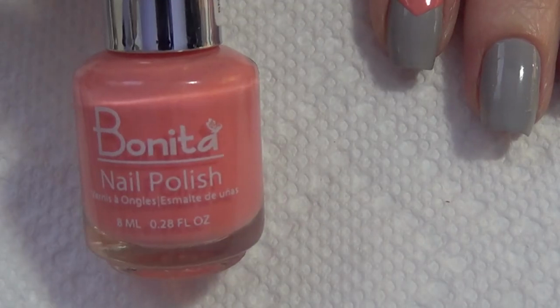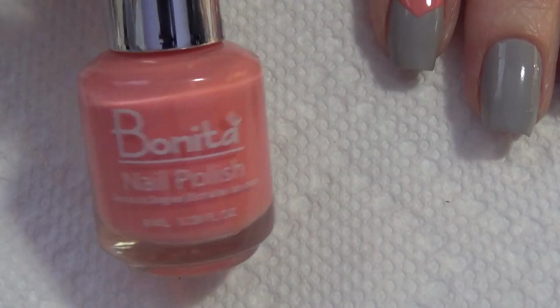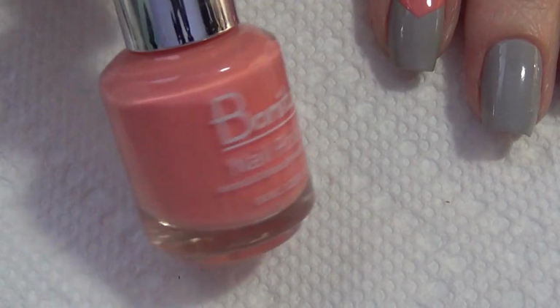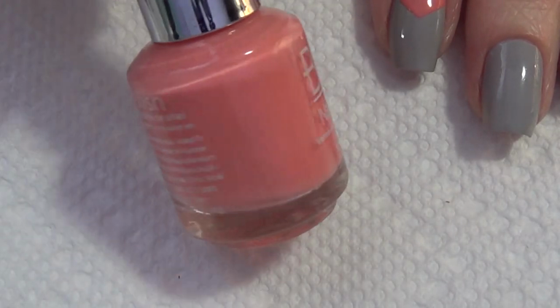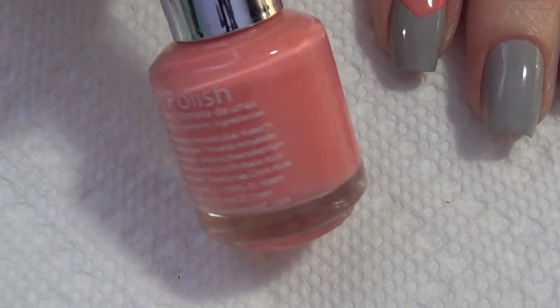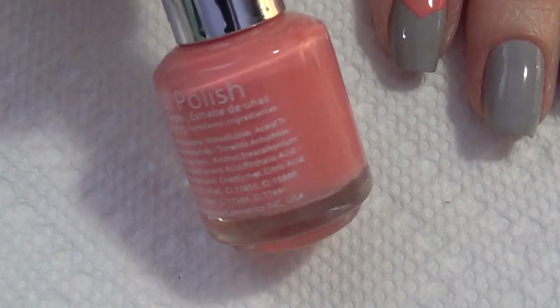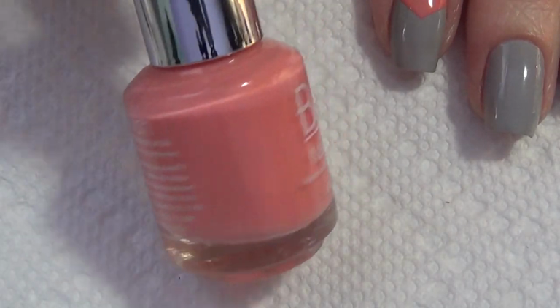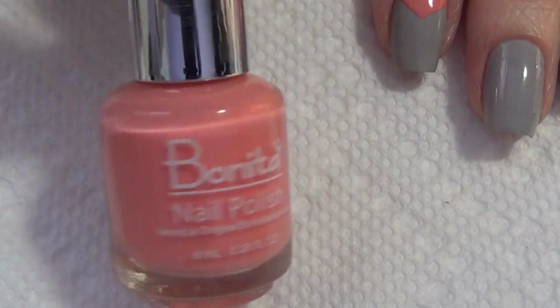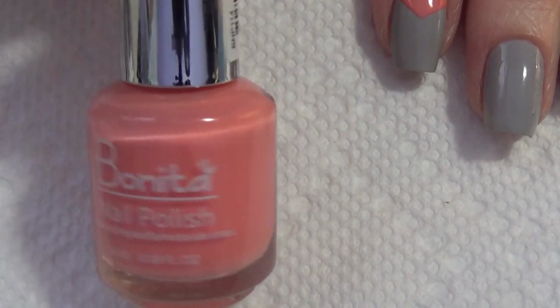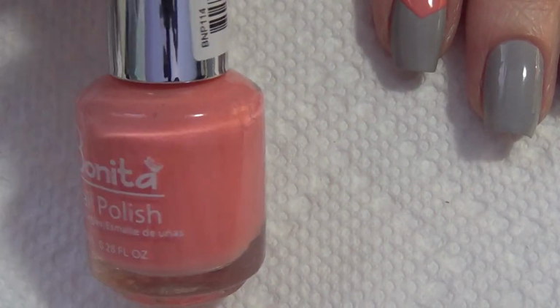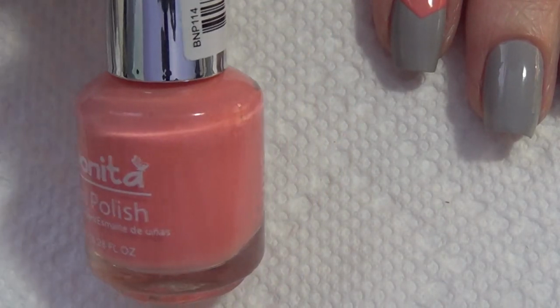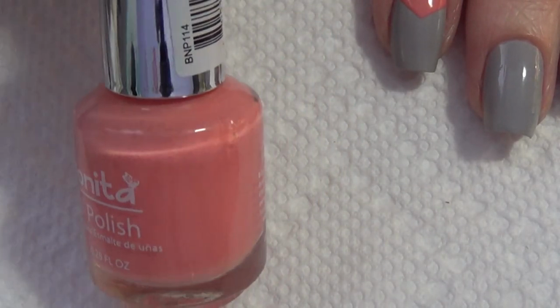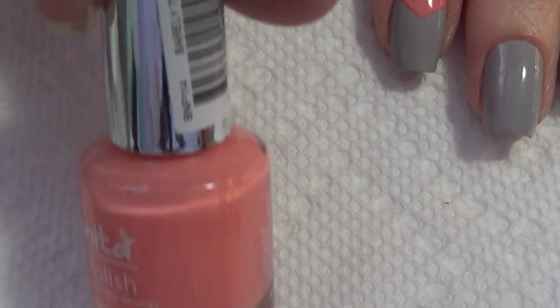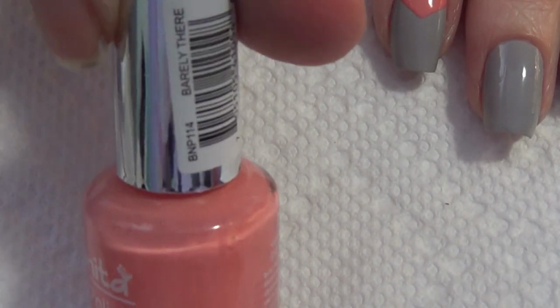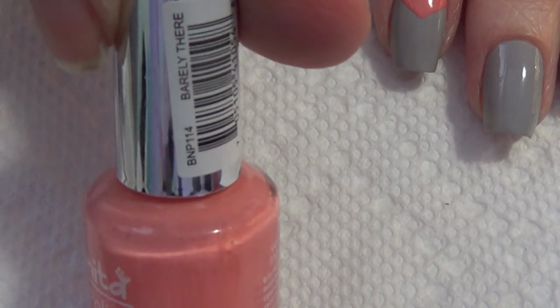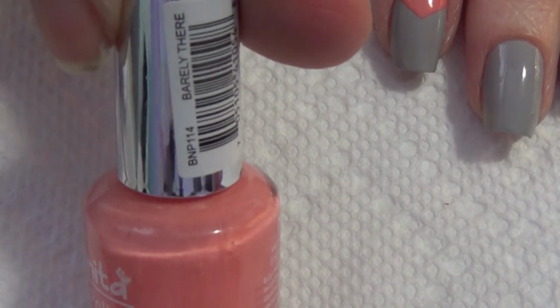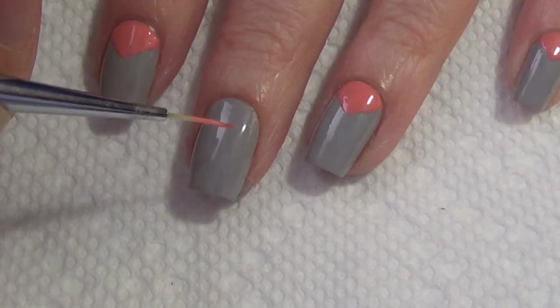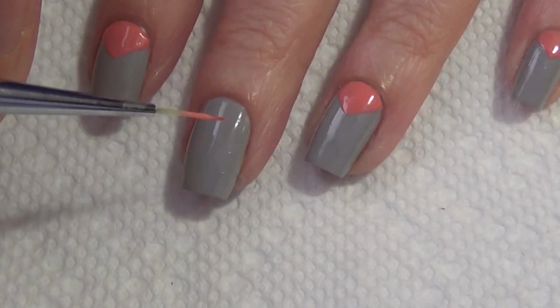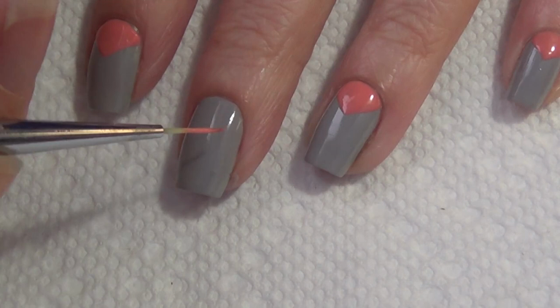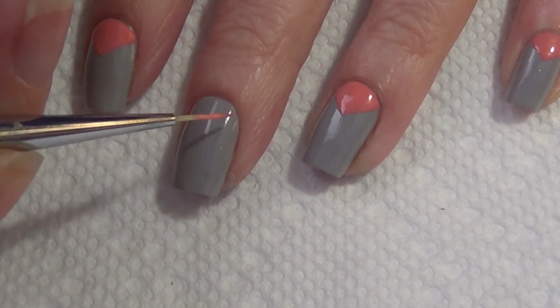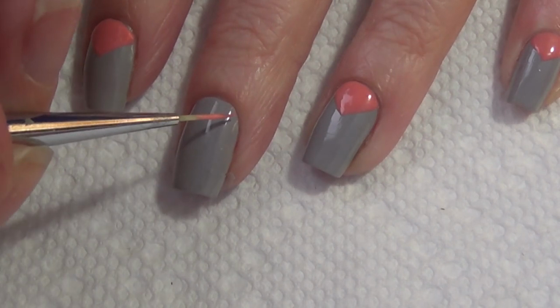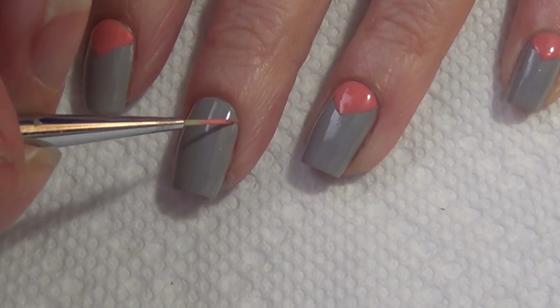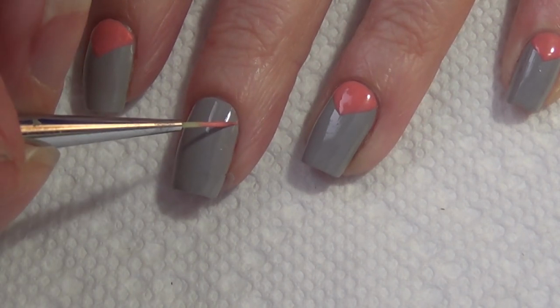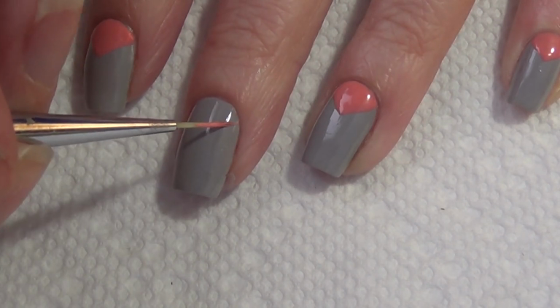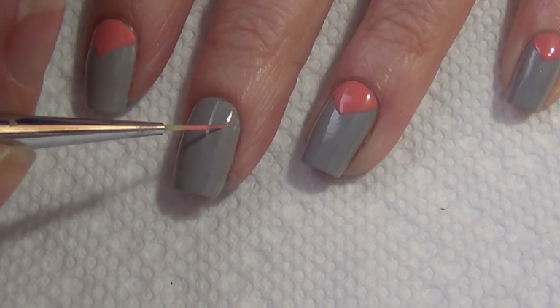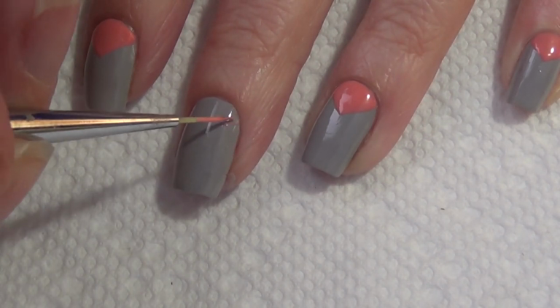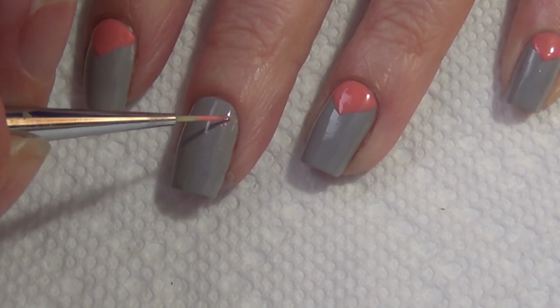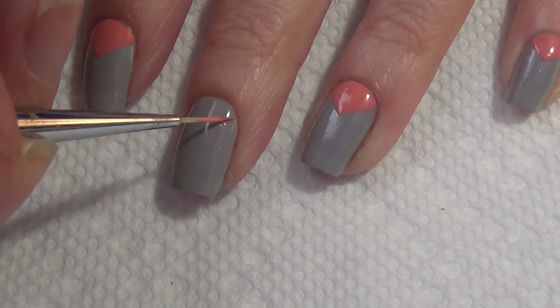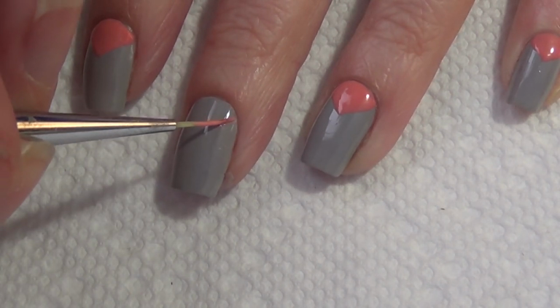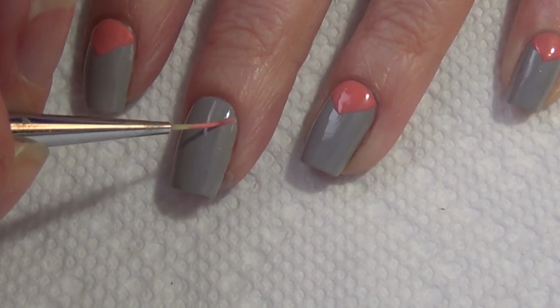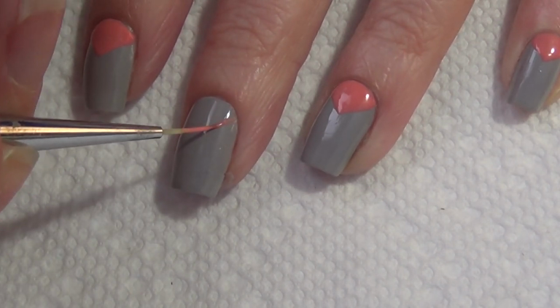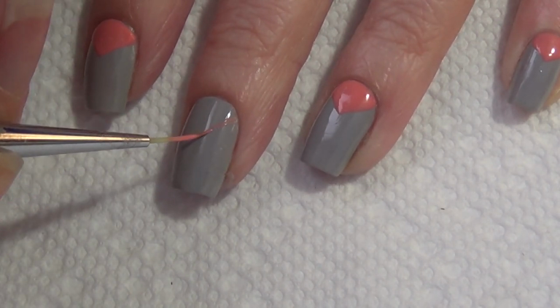Today's design features this peach polish called Barely There. This was the first of the Bonita Cosmetic polishes that I purchased.